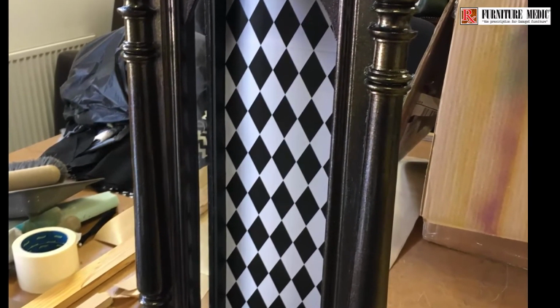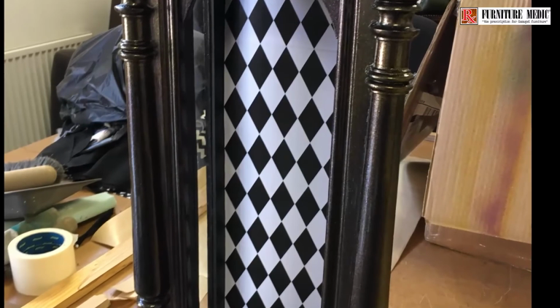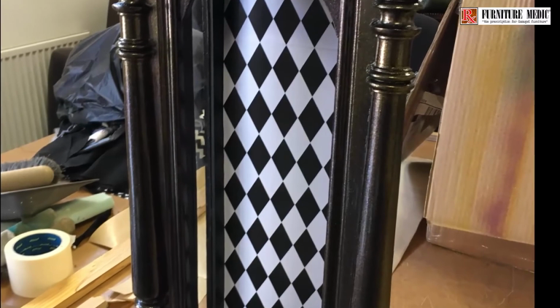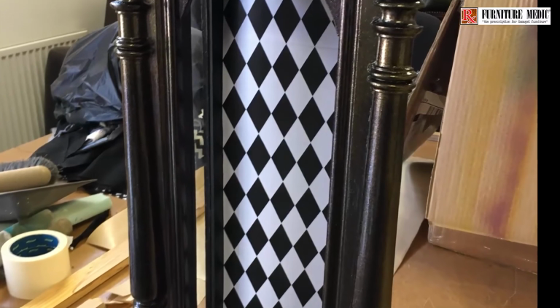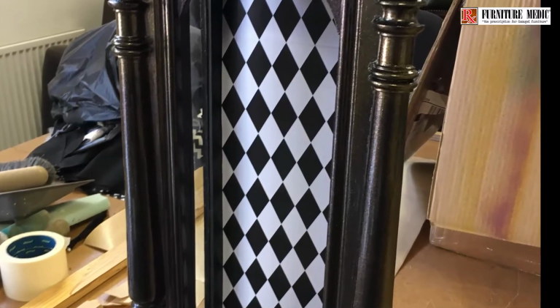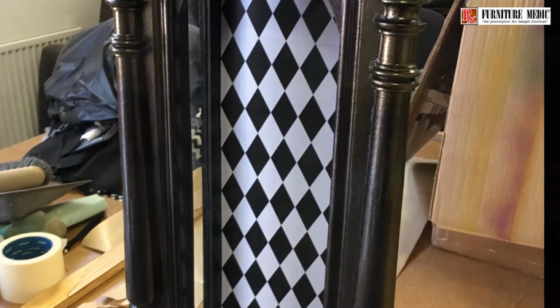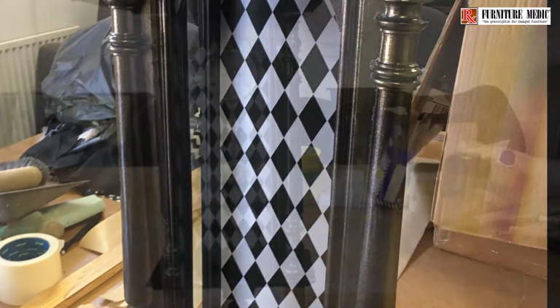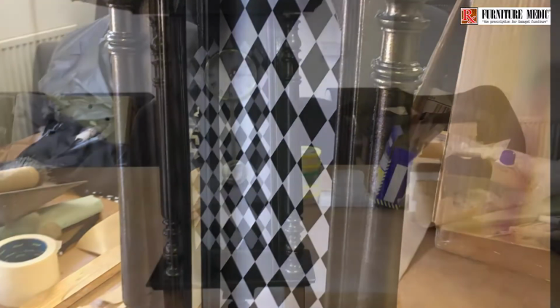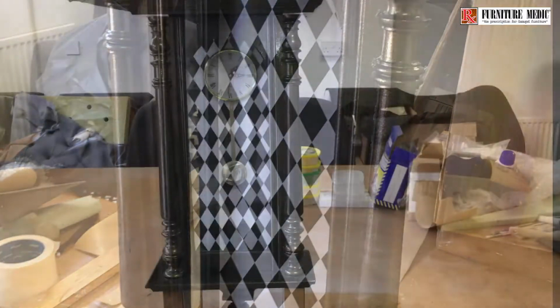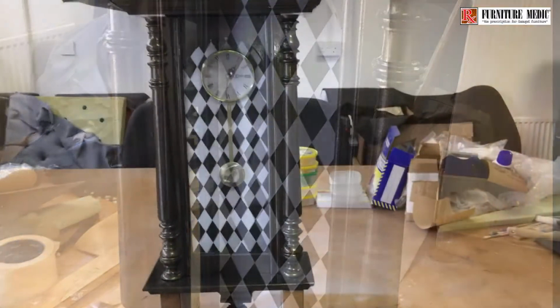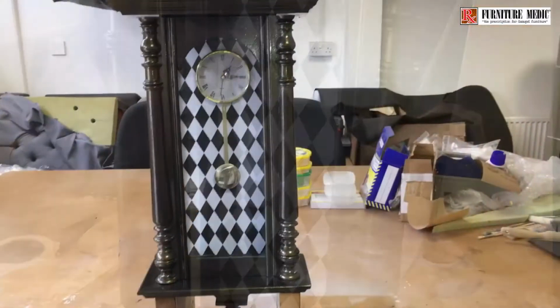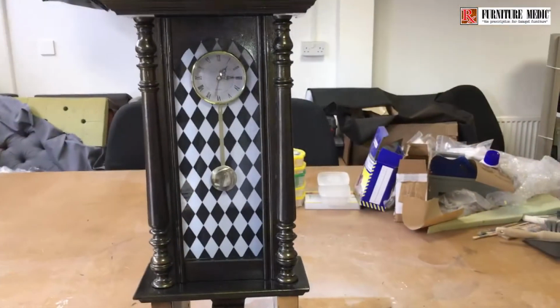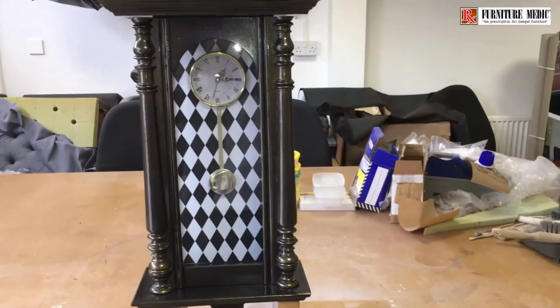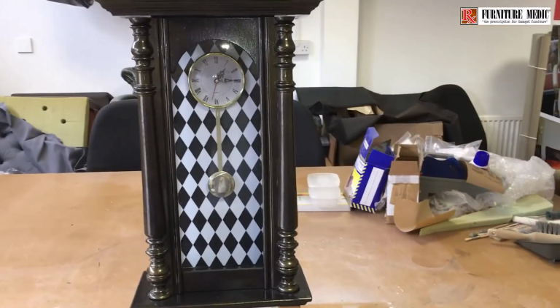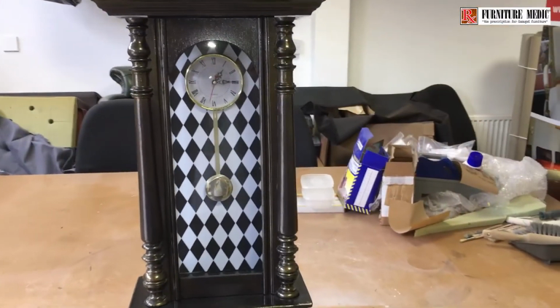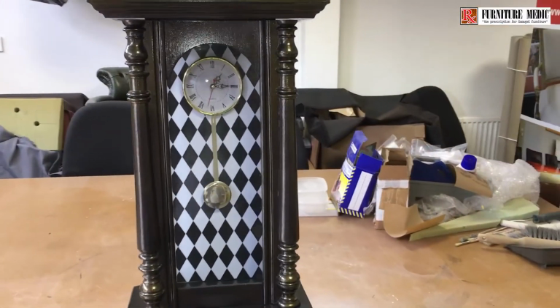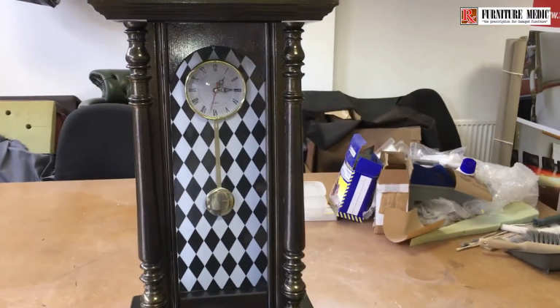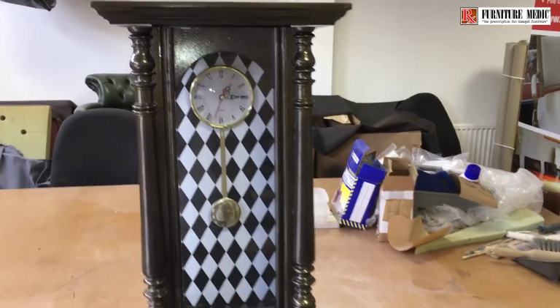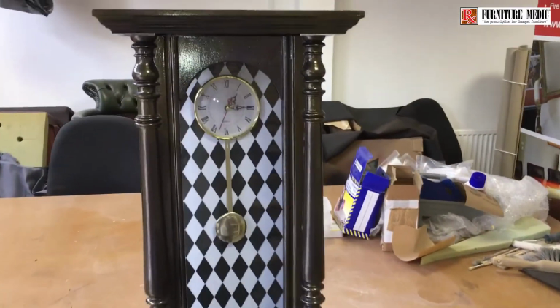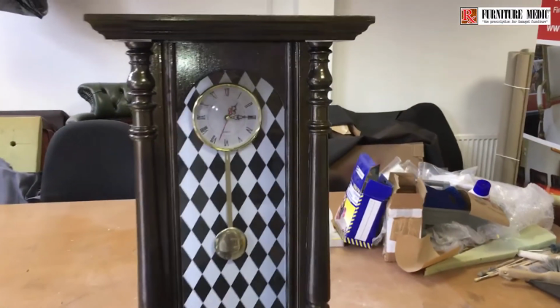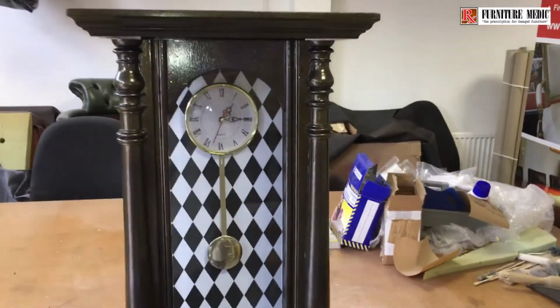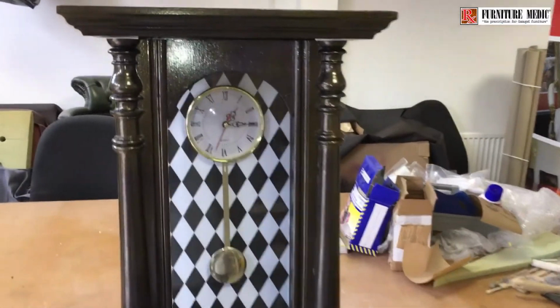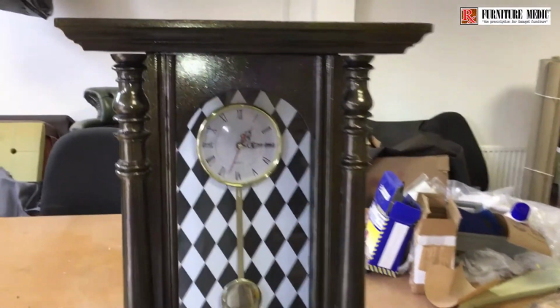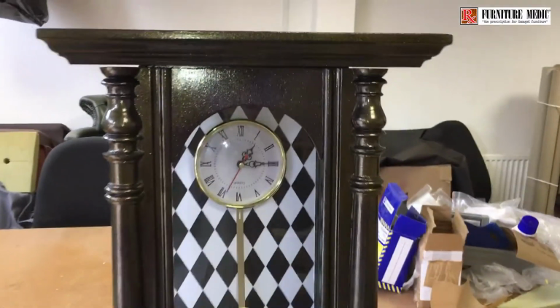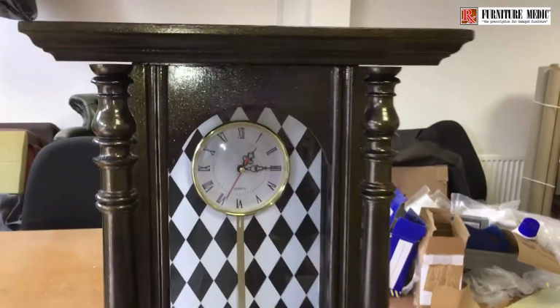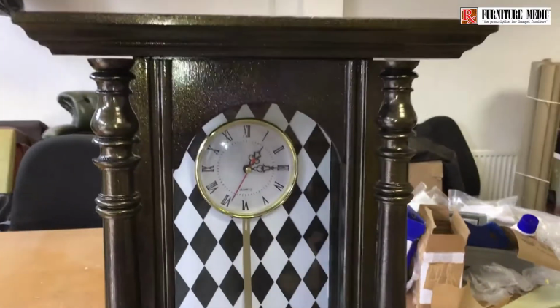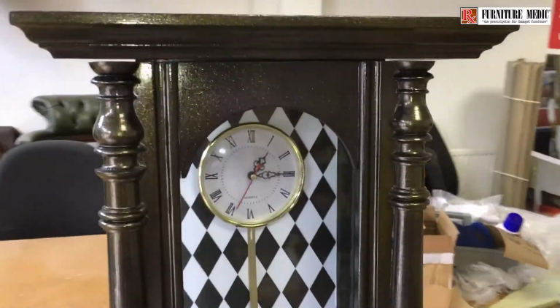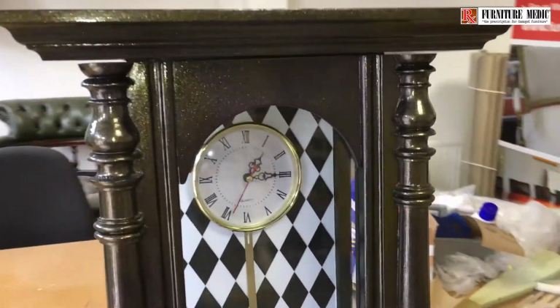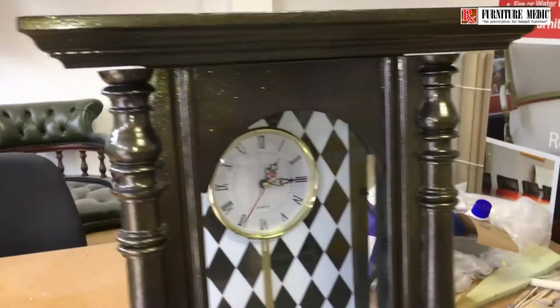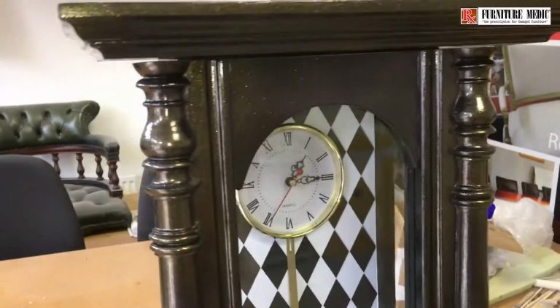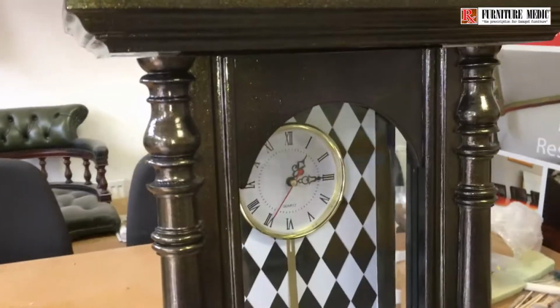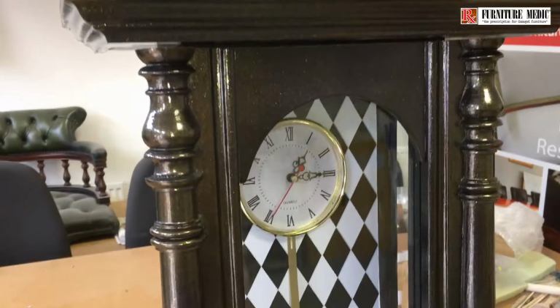As the original clock movement was beyond repair, it was replaced with a new digital insert to make the clock functional.